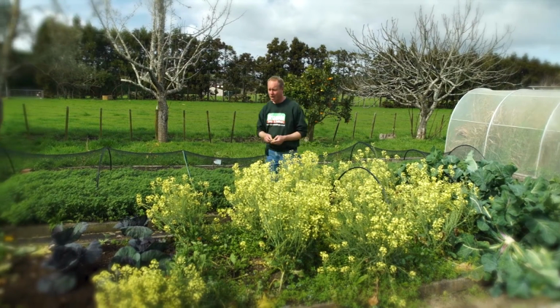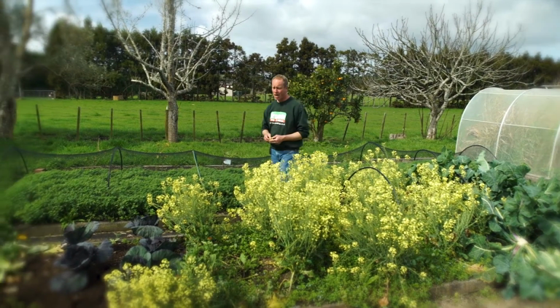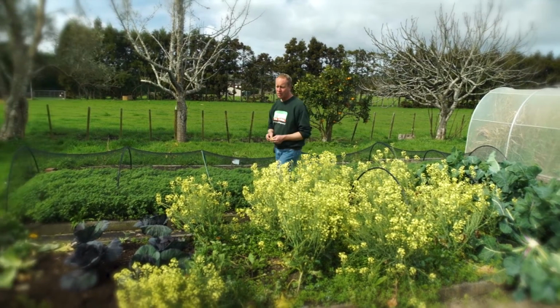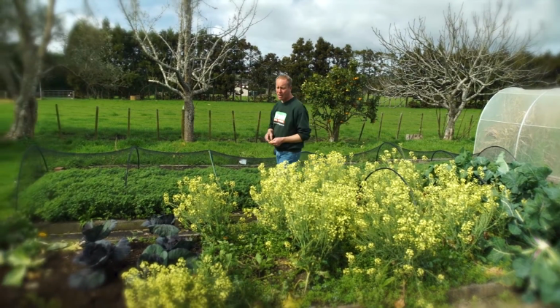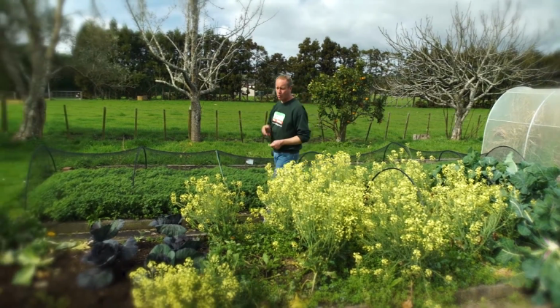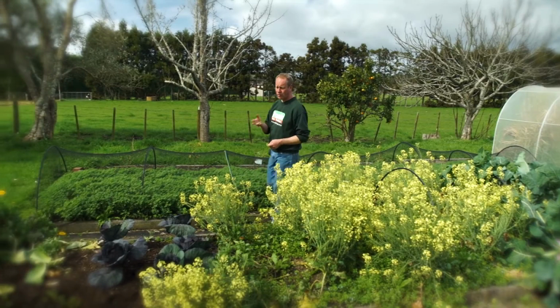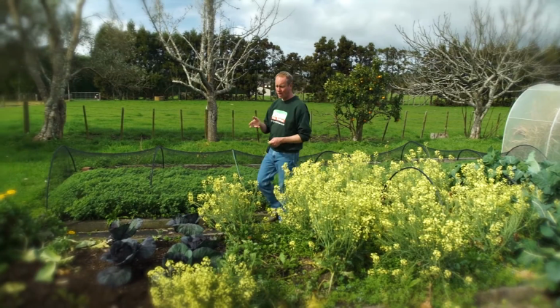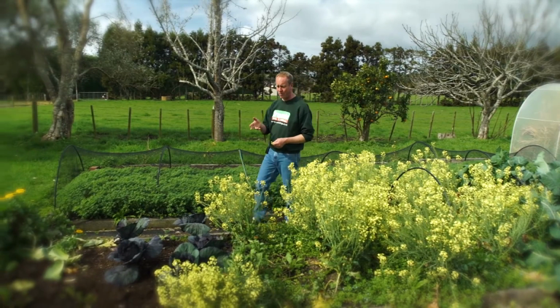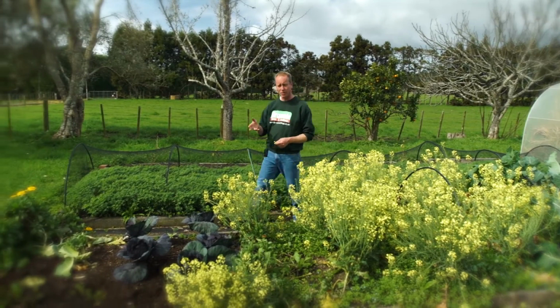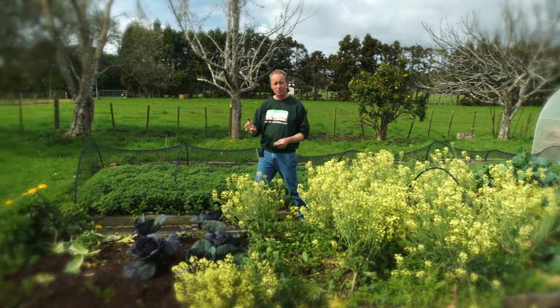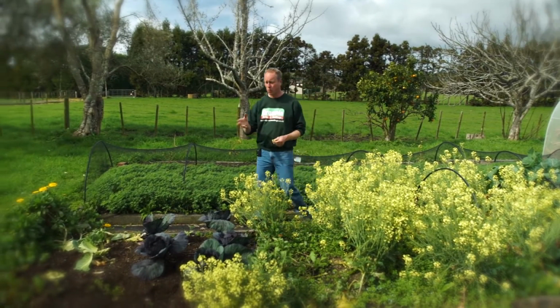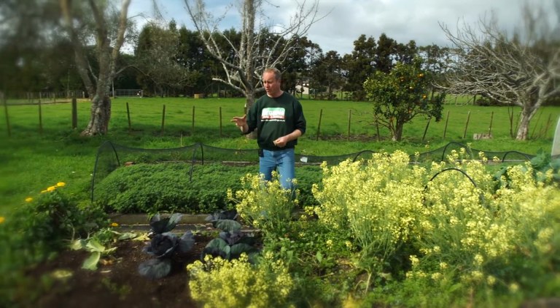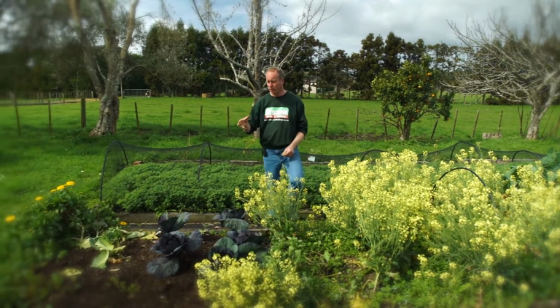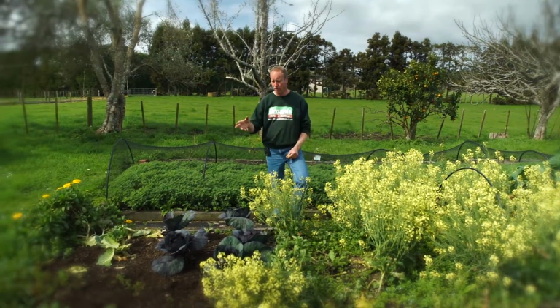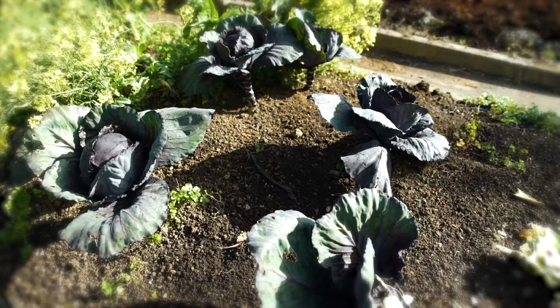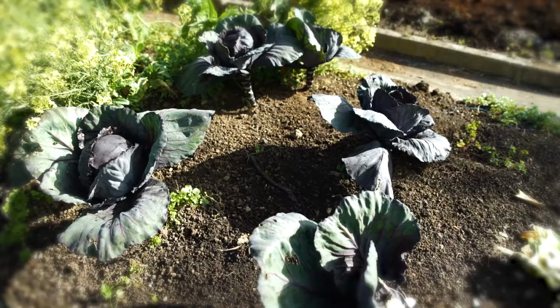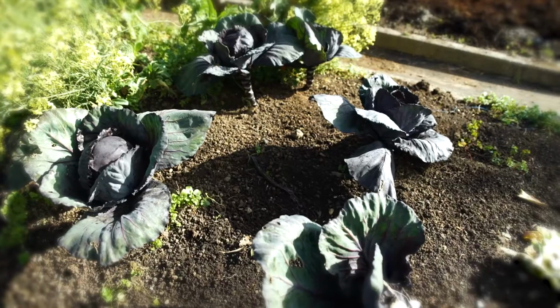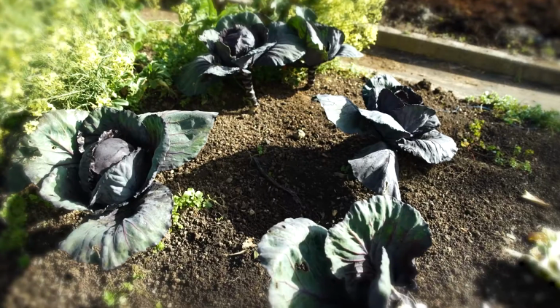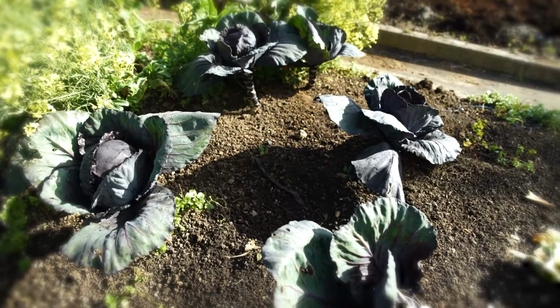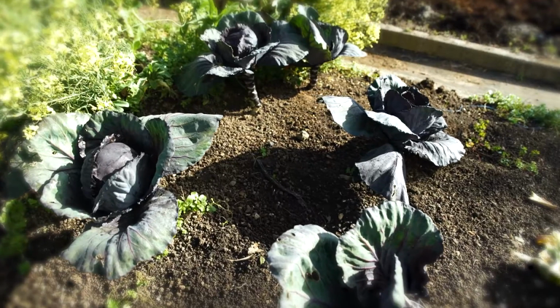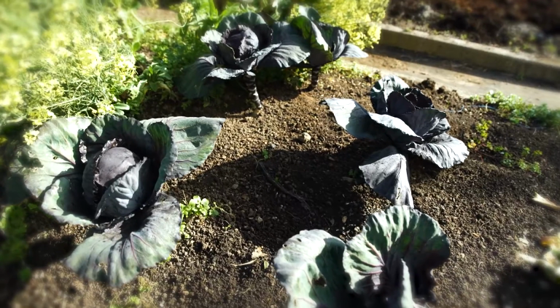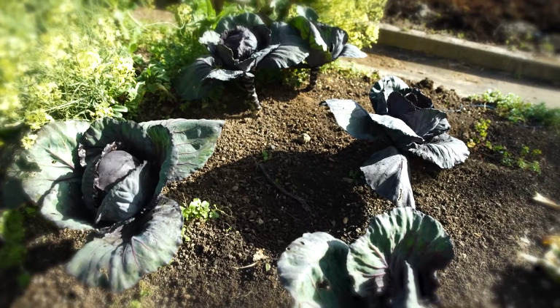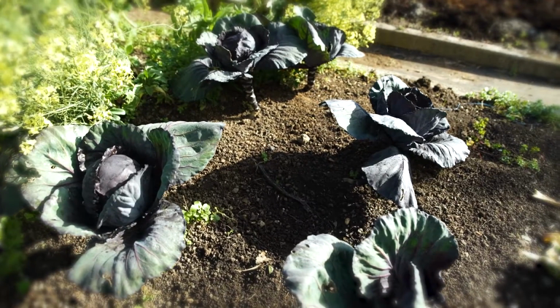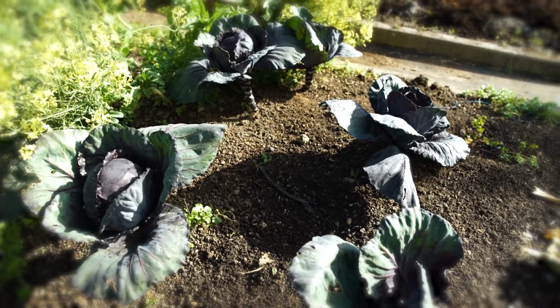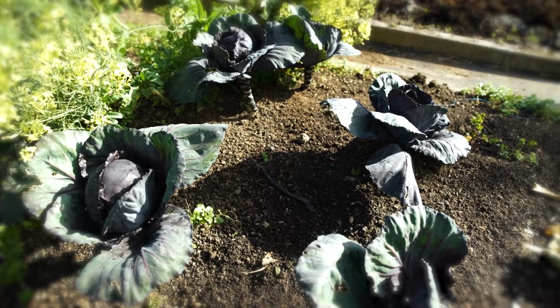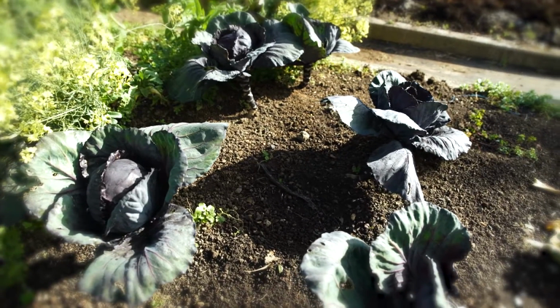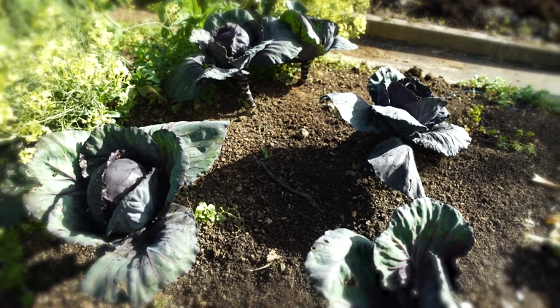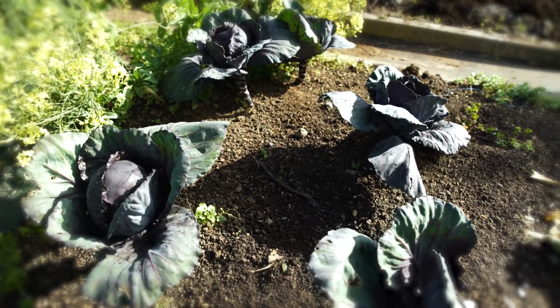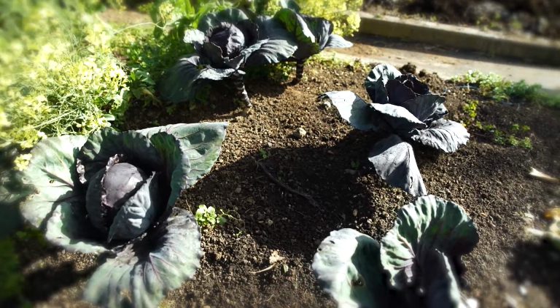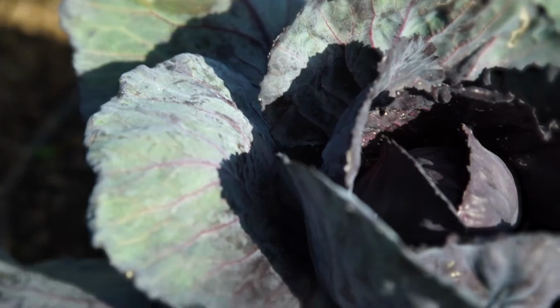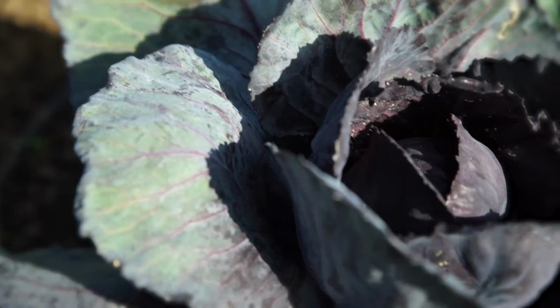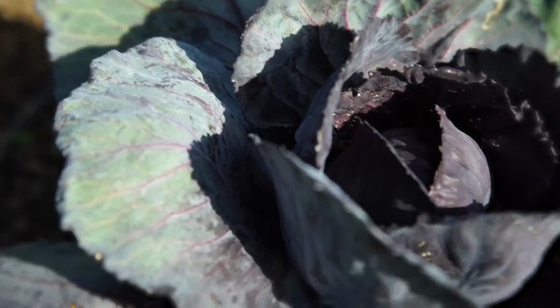And then we had all of our cabbages. We've eaten all the green ones, but the little red ones are still here and they're super sweet.